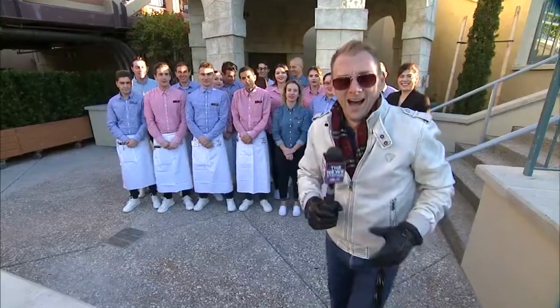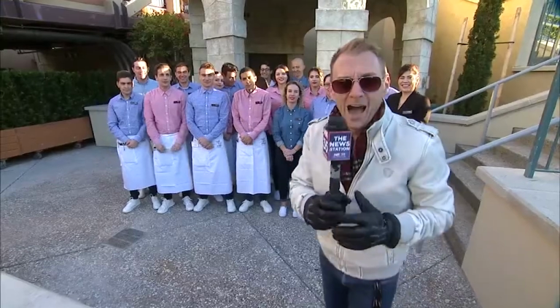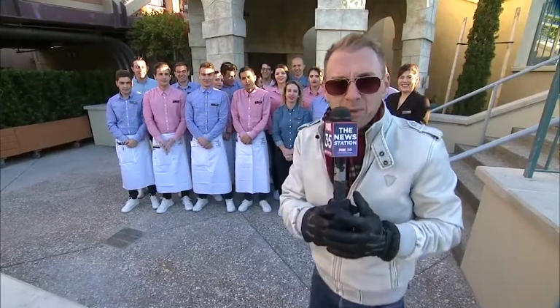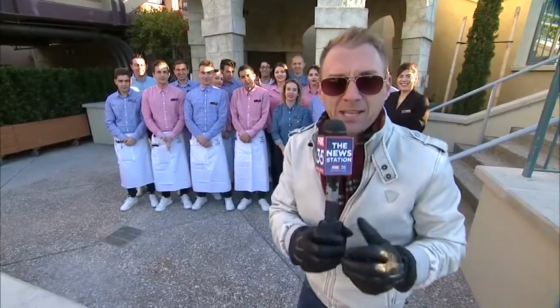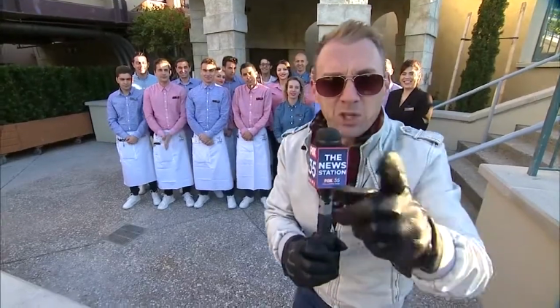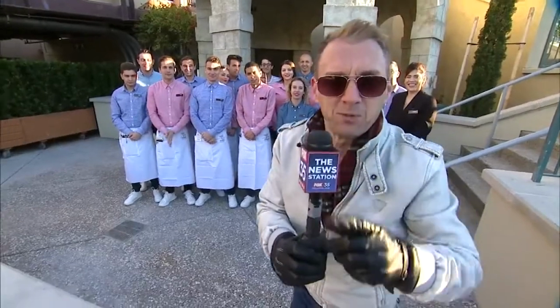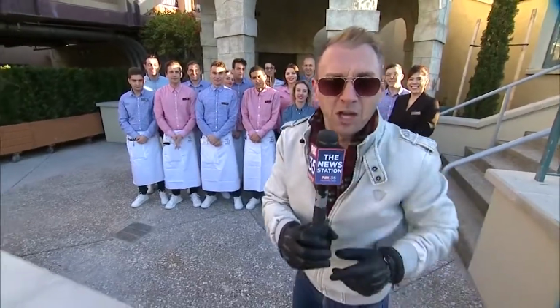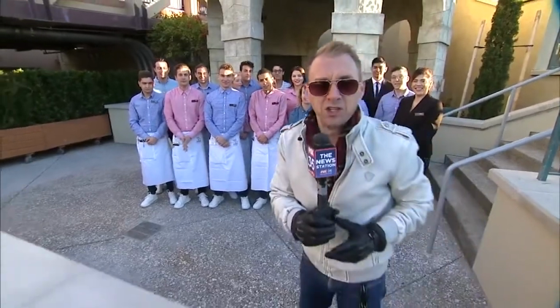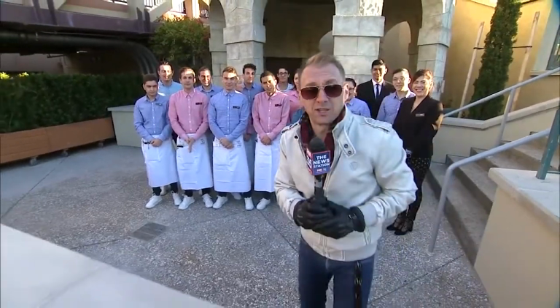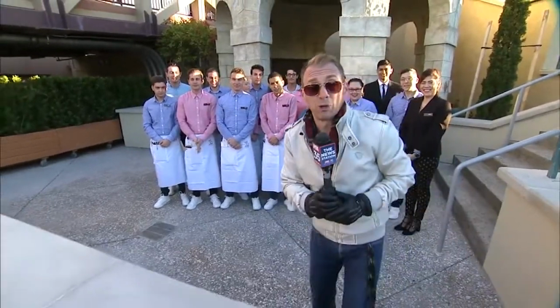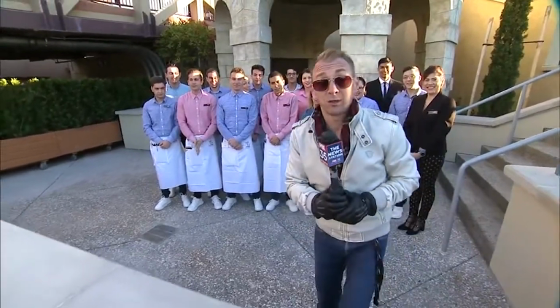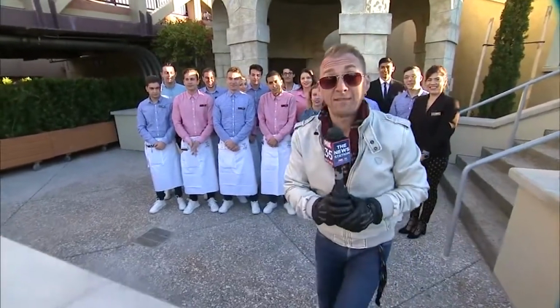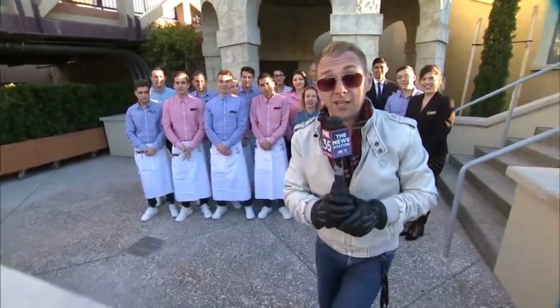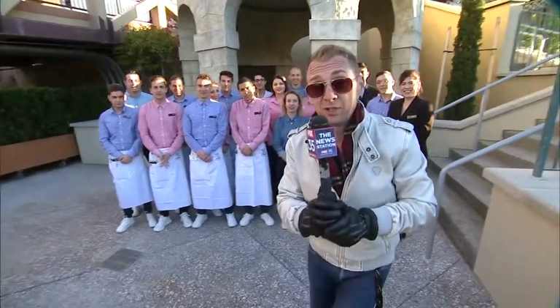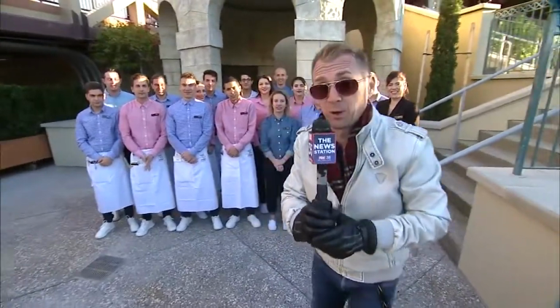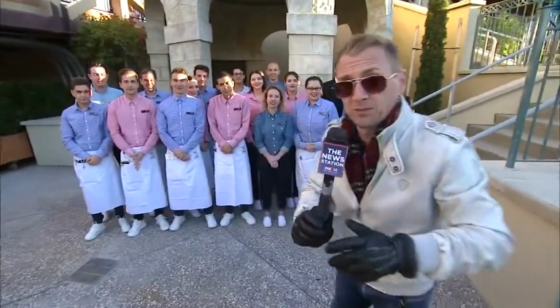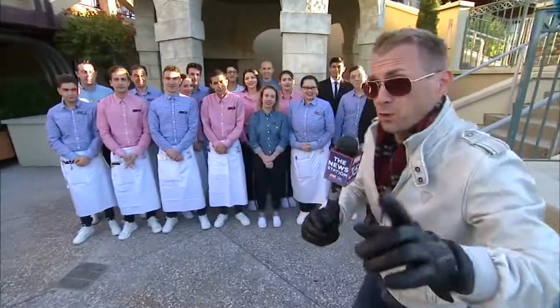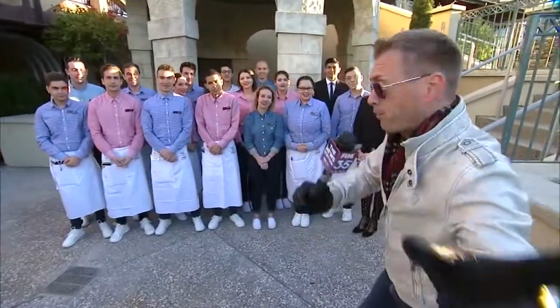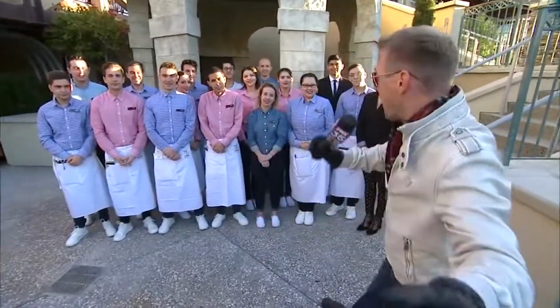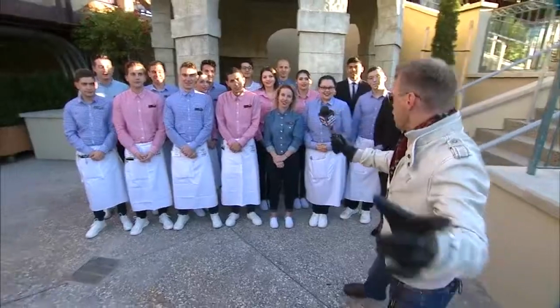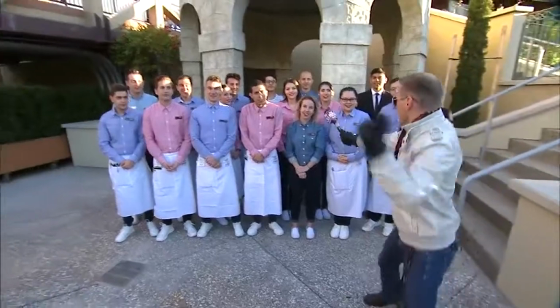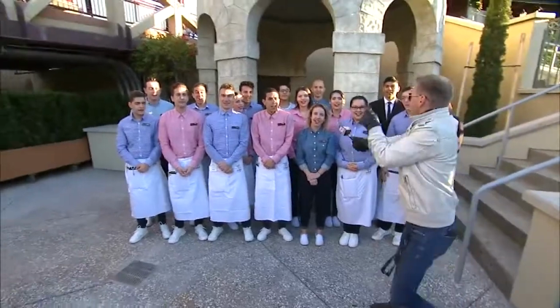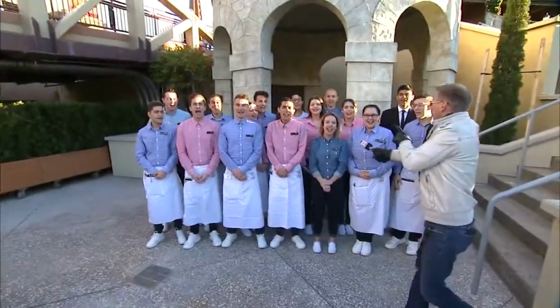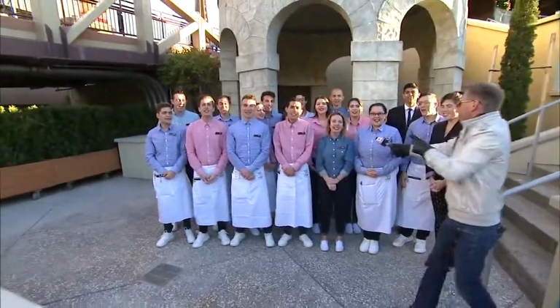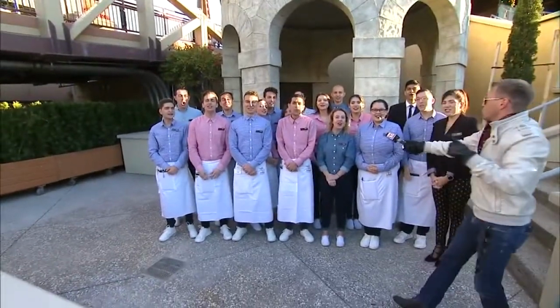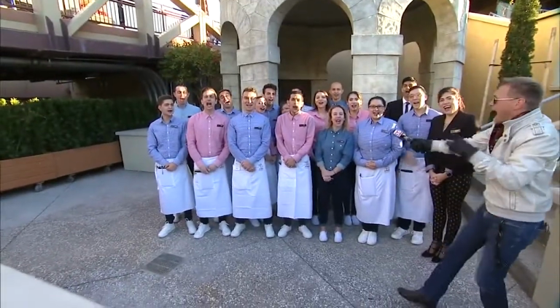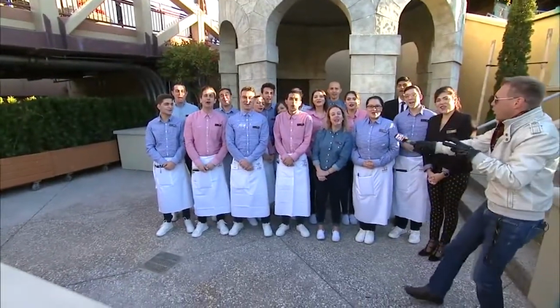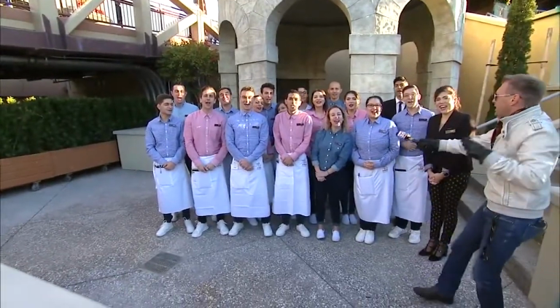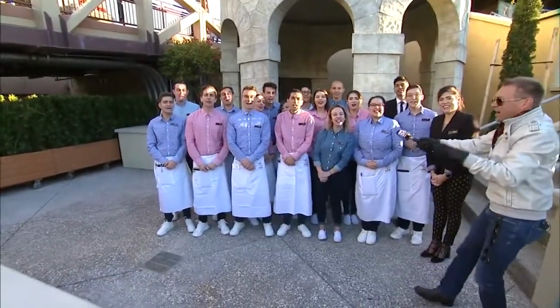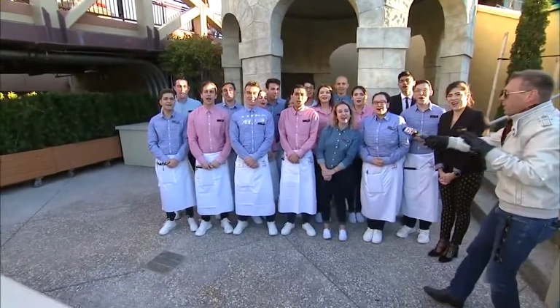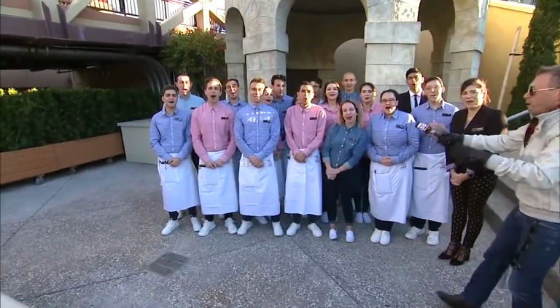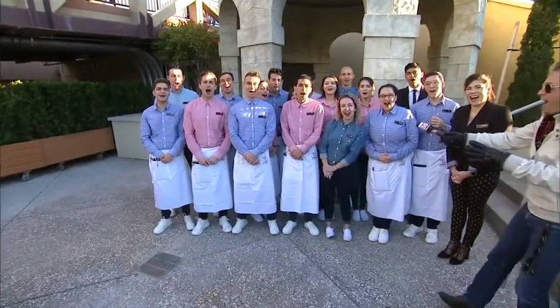Hi everybody, in case you missed me on Good Day this morning, we are live at Disney Springs featuring the brand new Enzo's Hideaway Tunnel Bar!